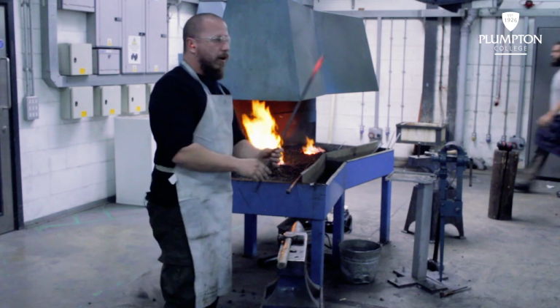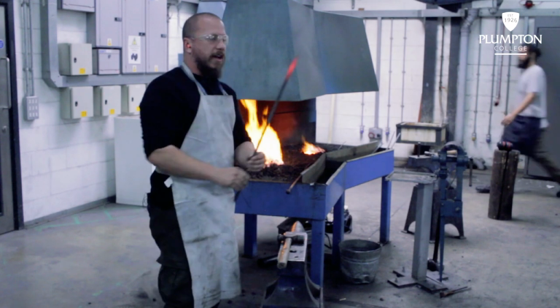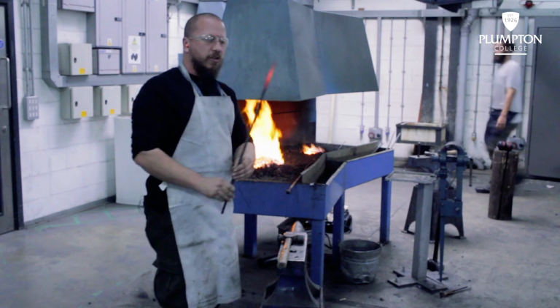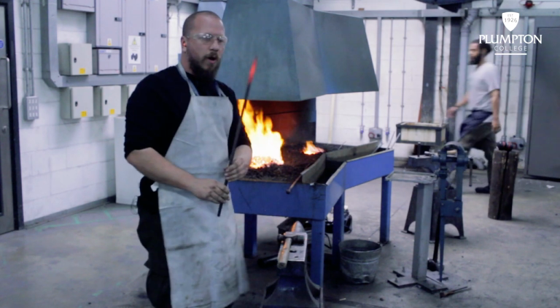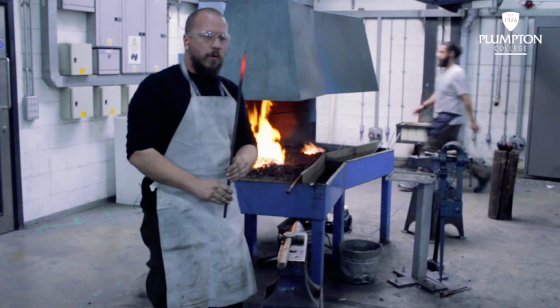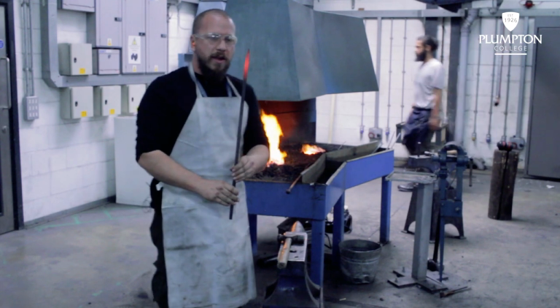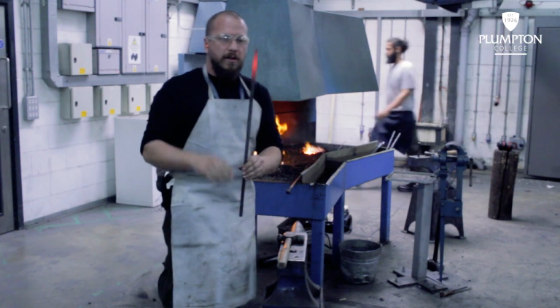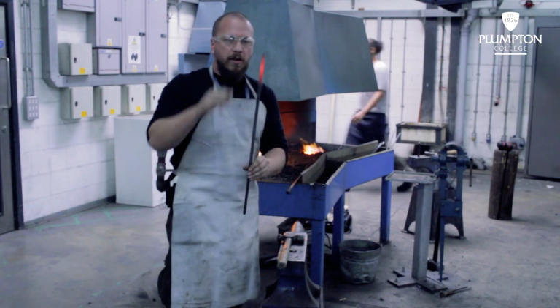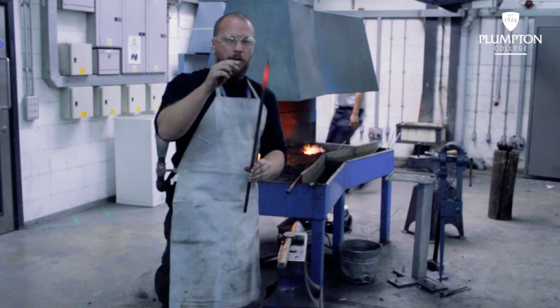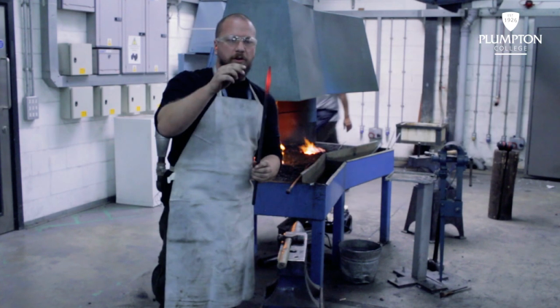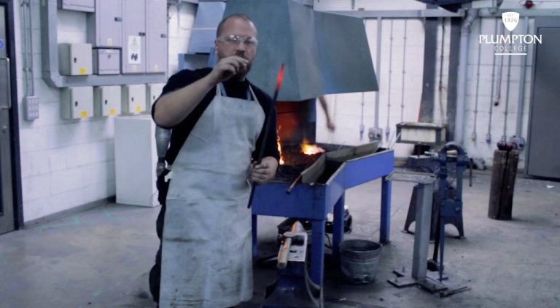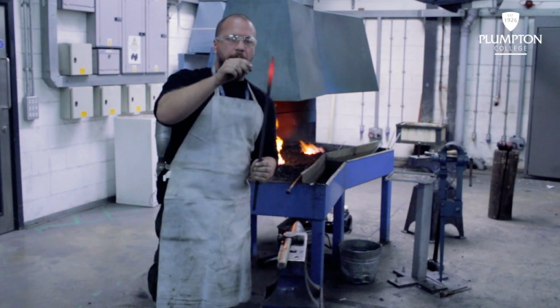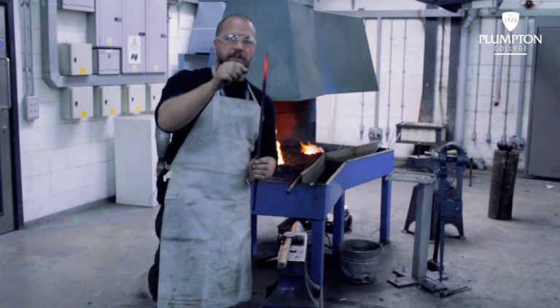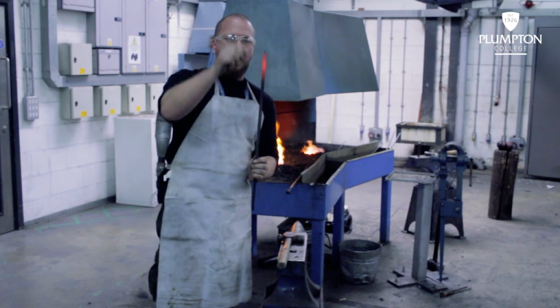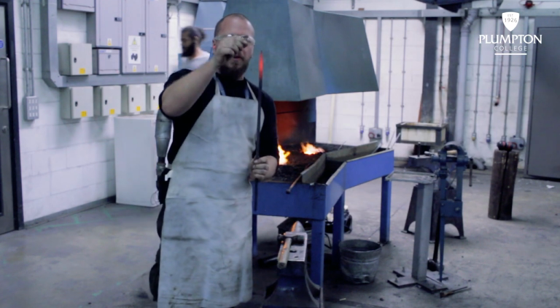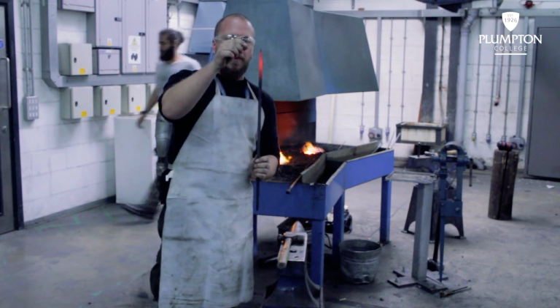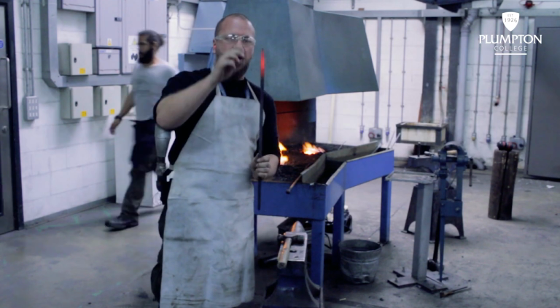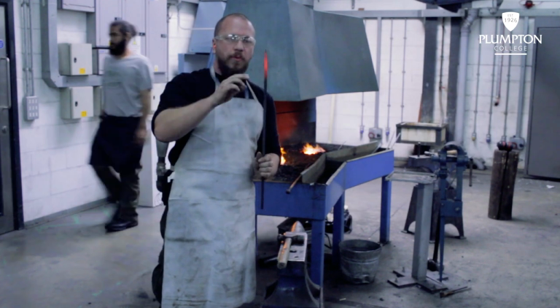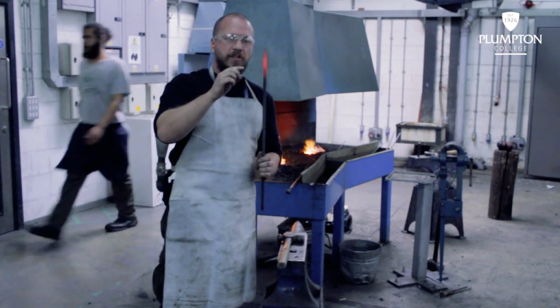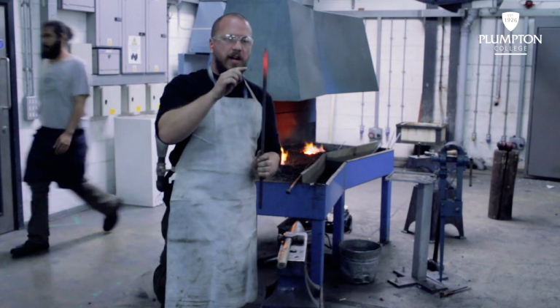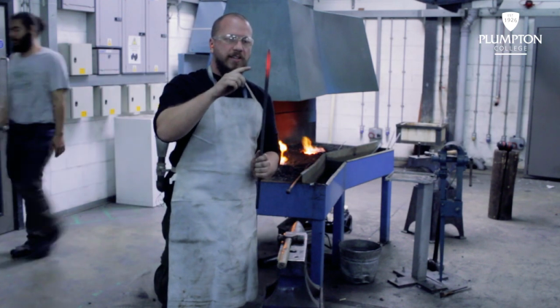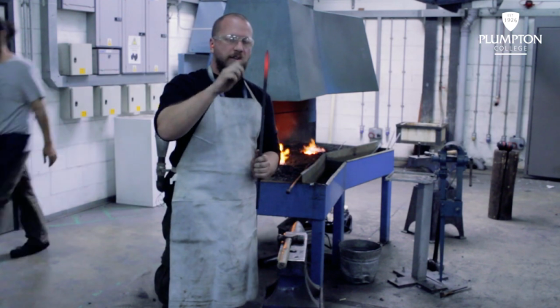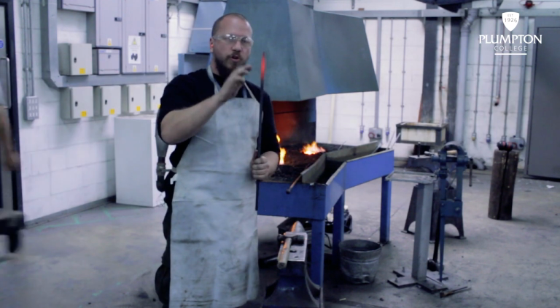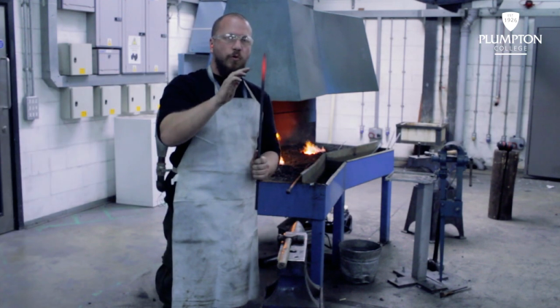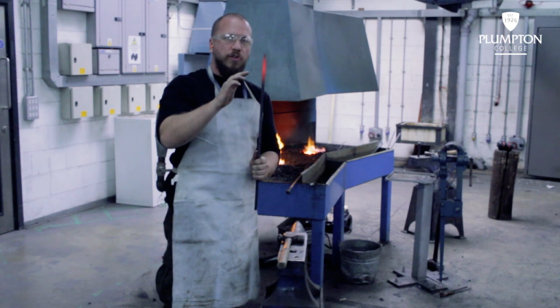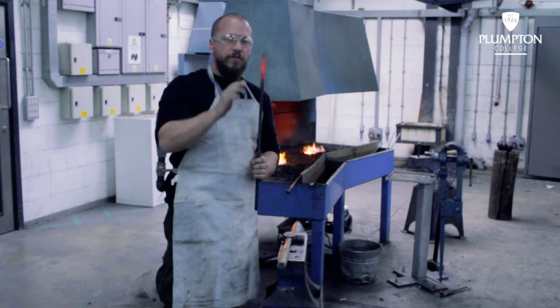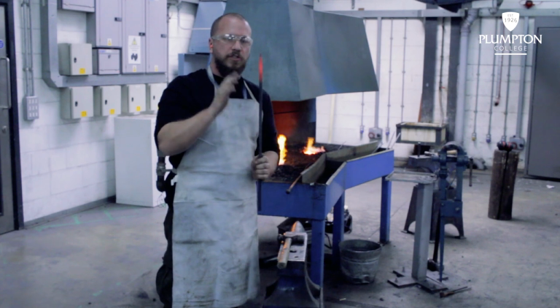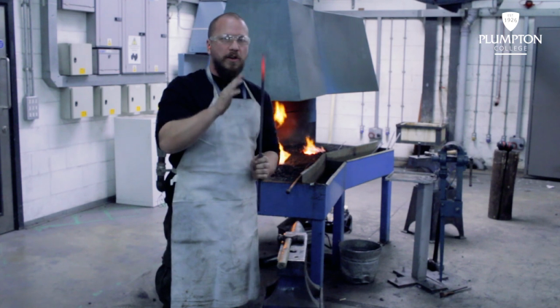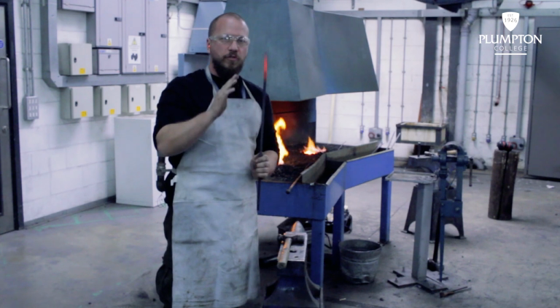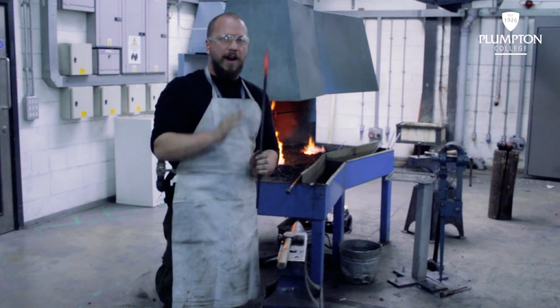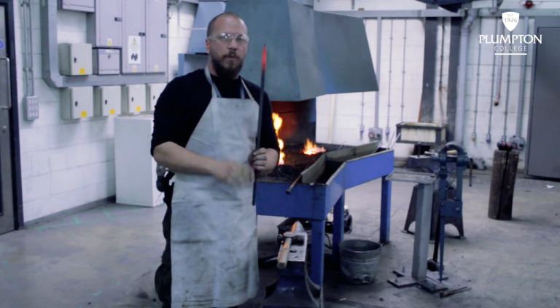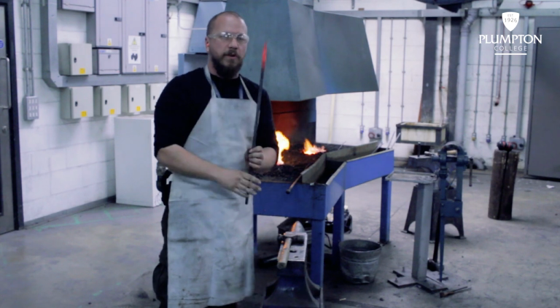One more heat. I'm going to sharpen this up a little bit and then we're going to start taking the corners off to turn it to a round point.